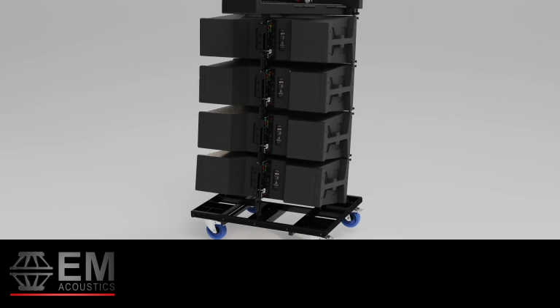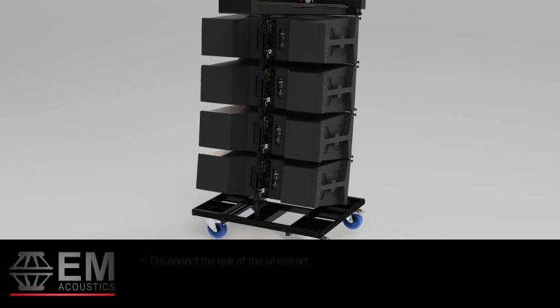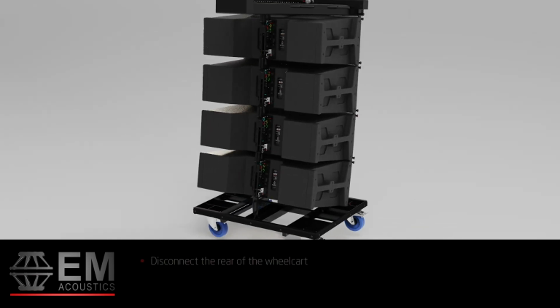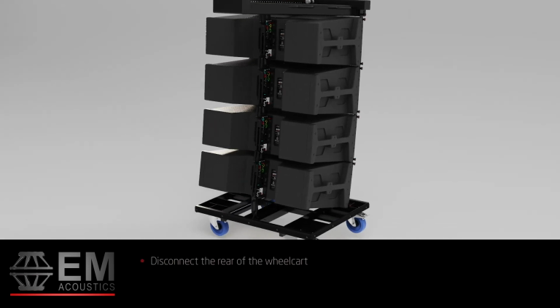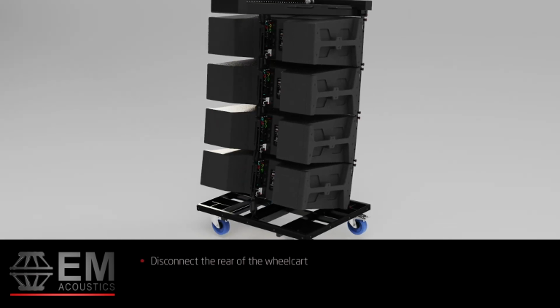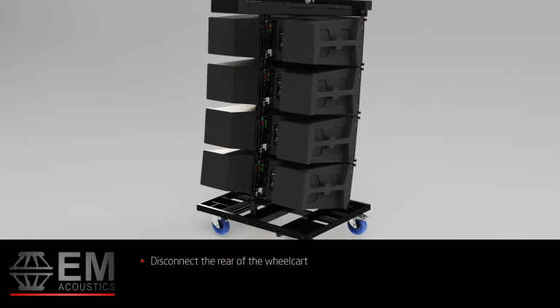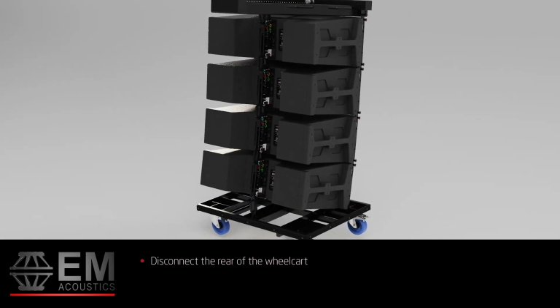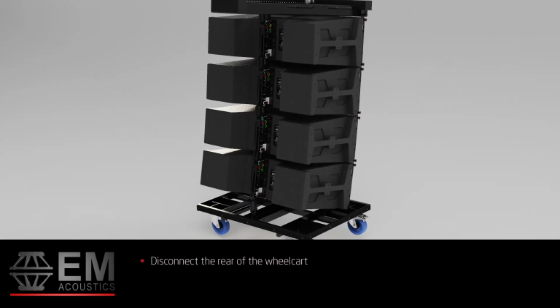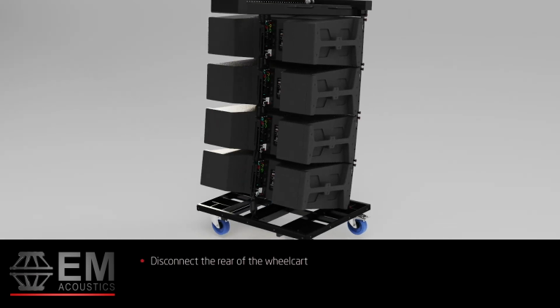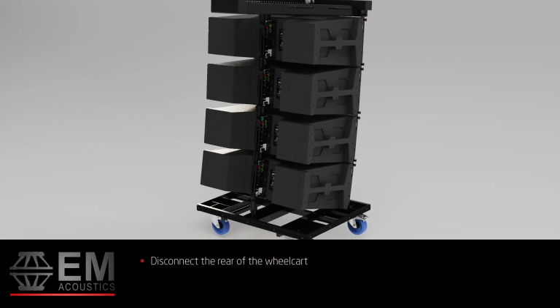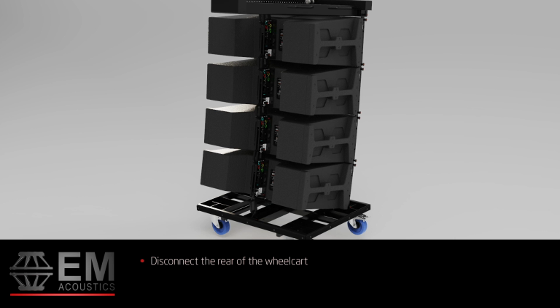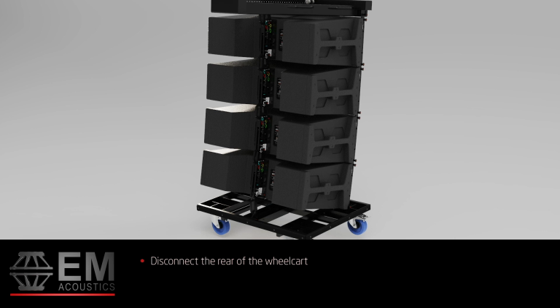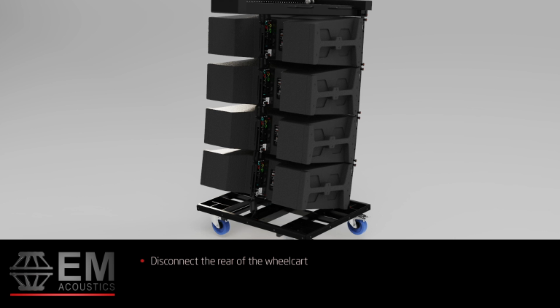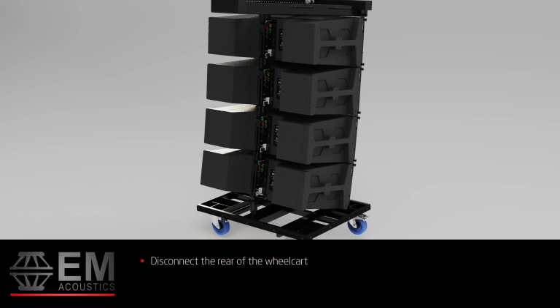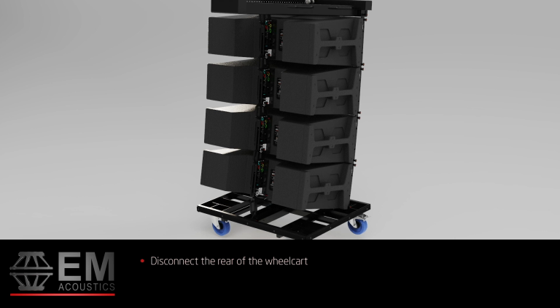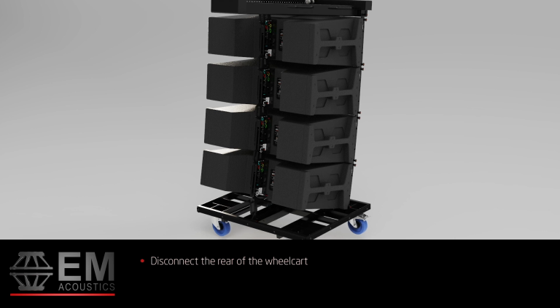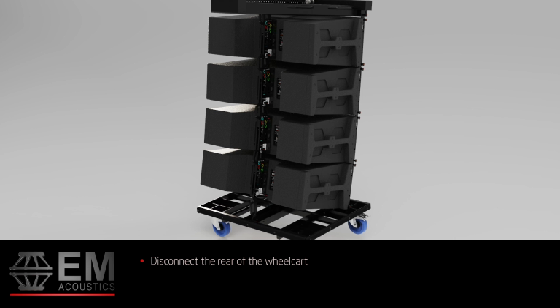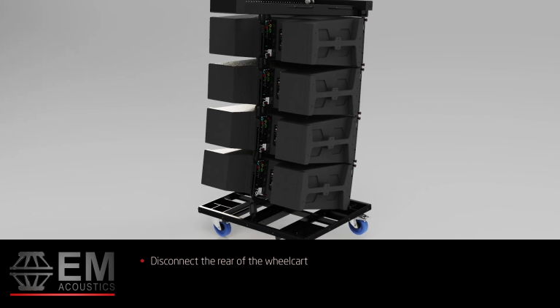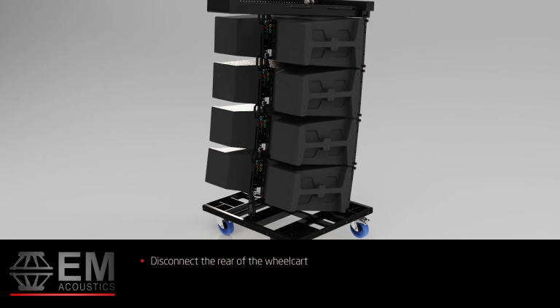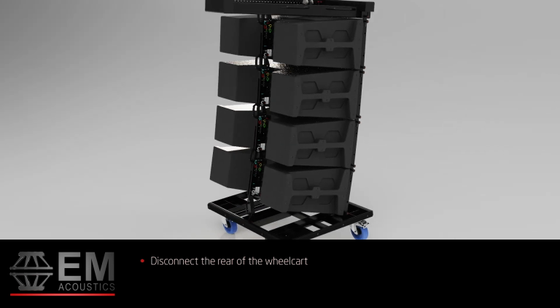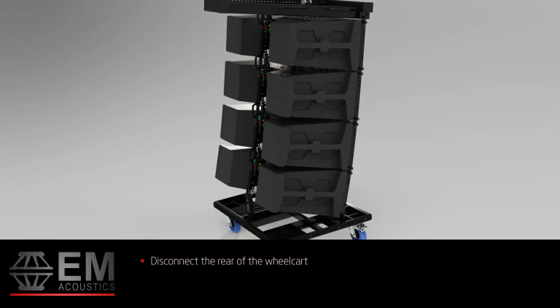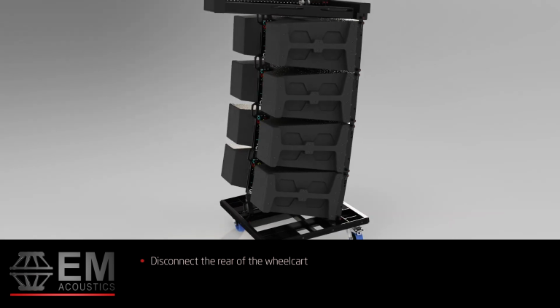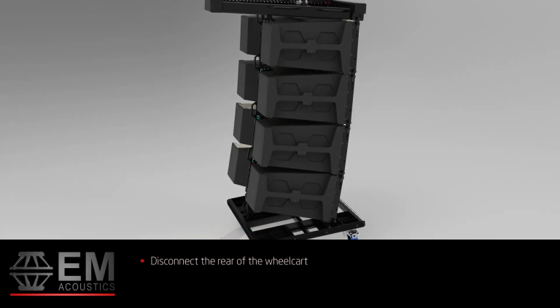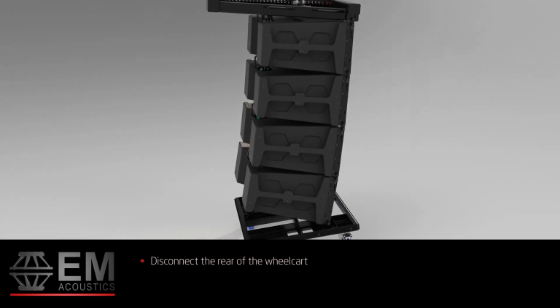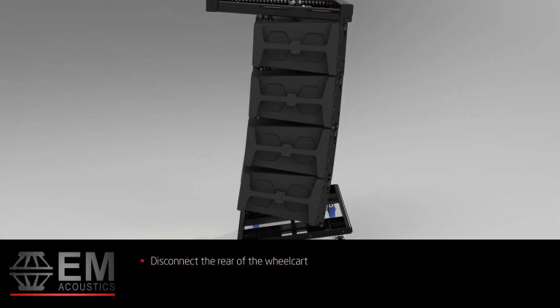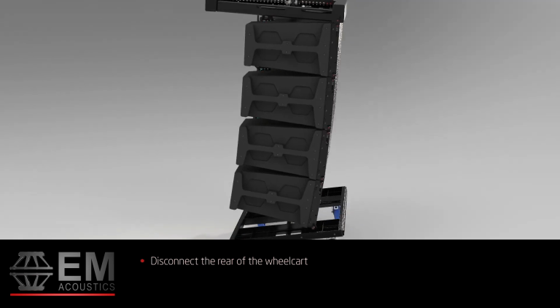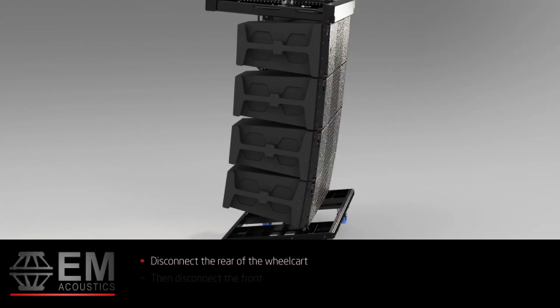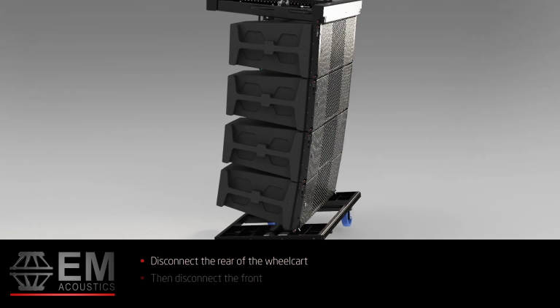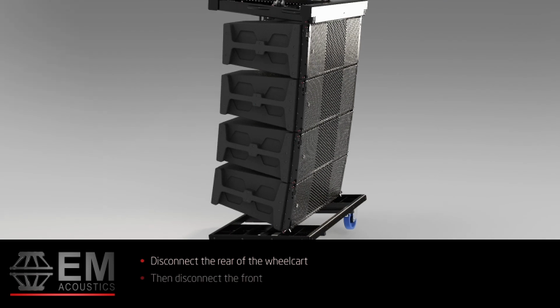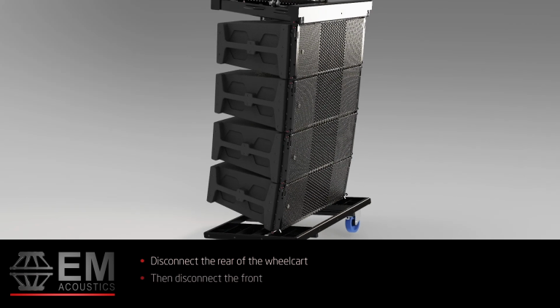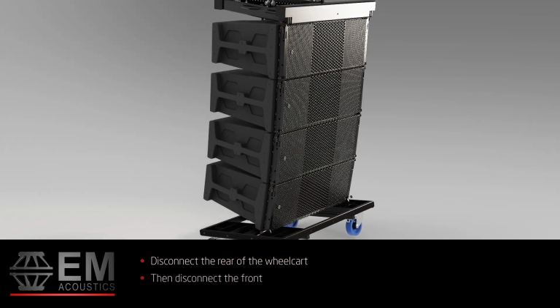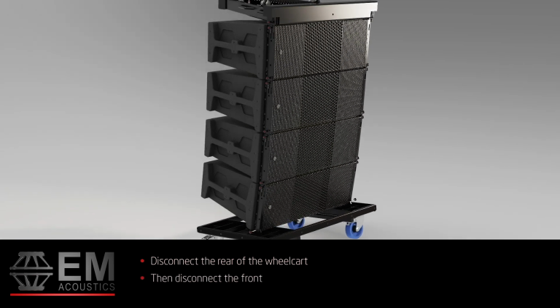Now disconnect the rear of the wheel cart first and allow it to rest on the ground. Then disconnect the front.